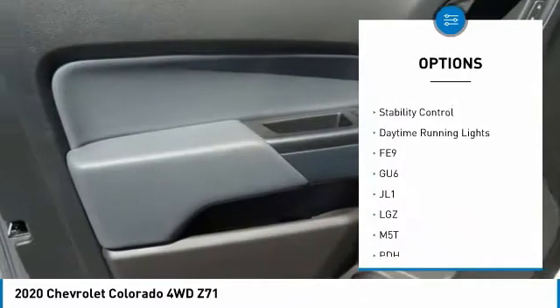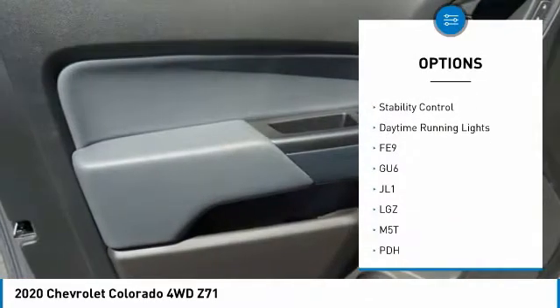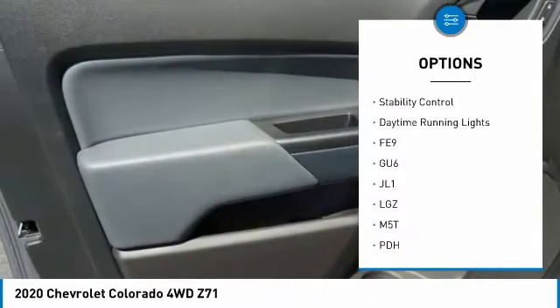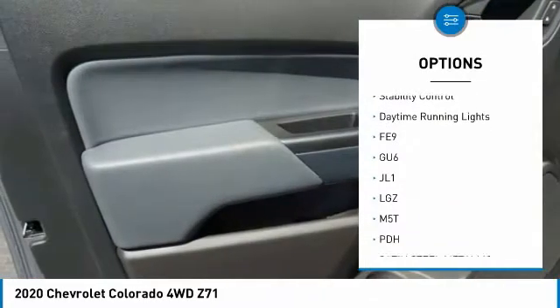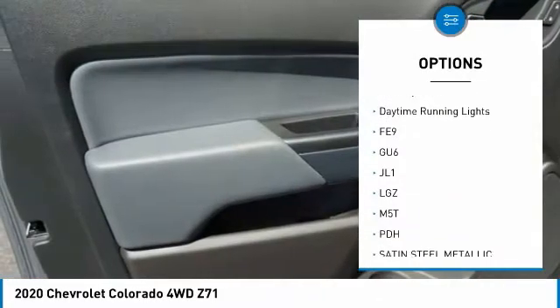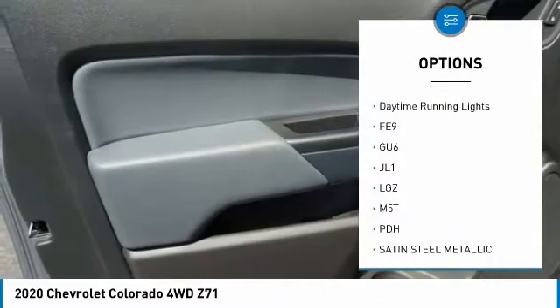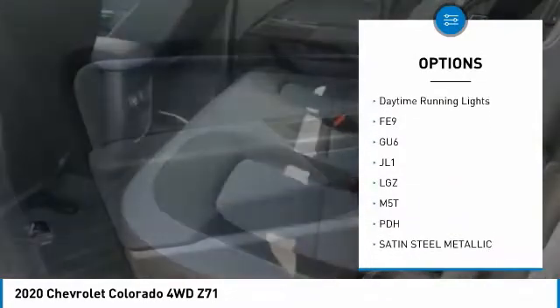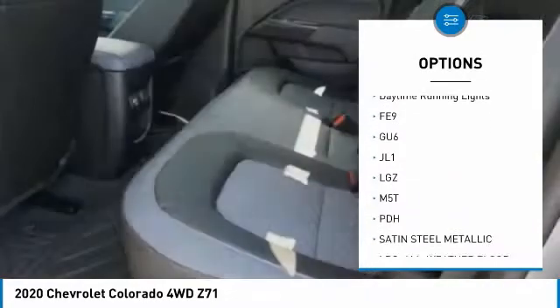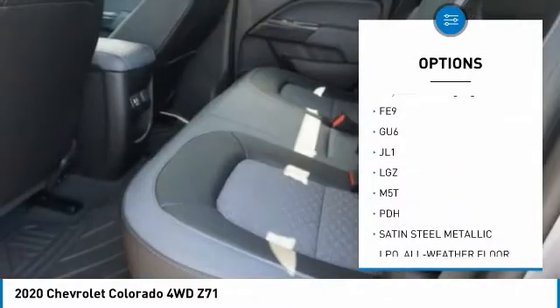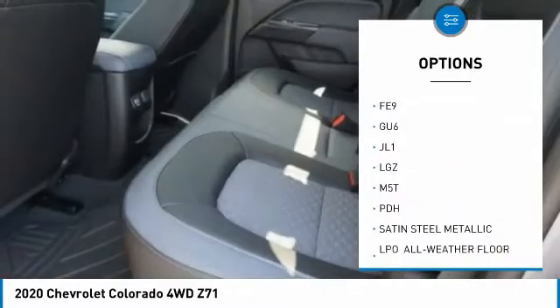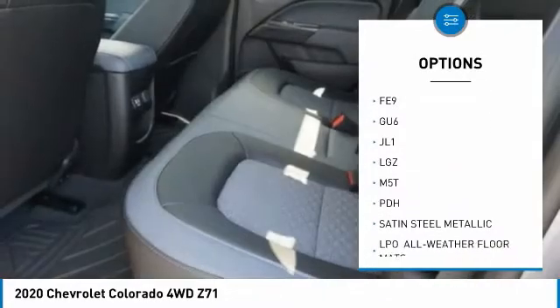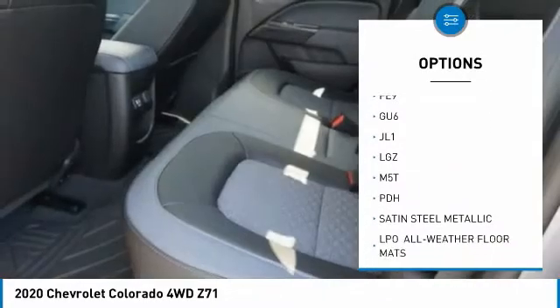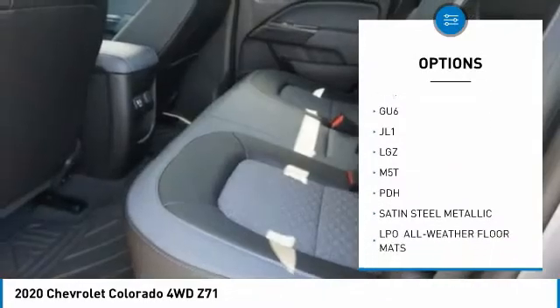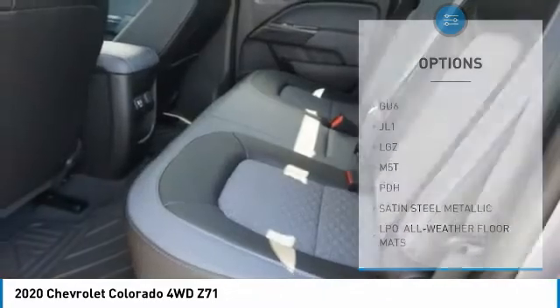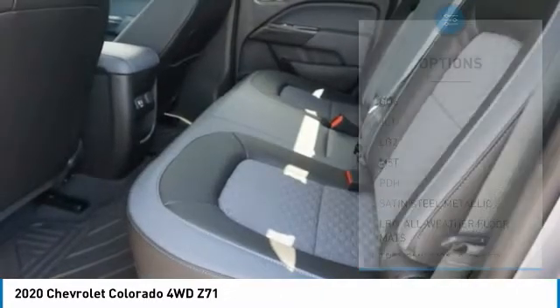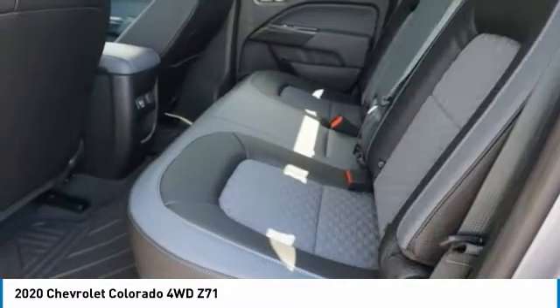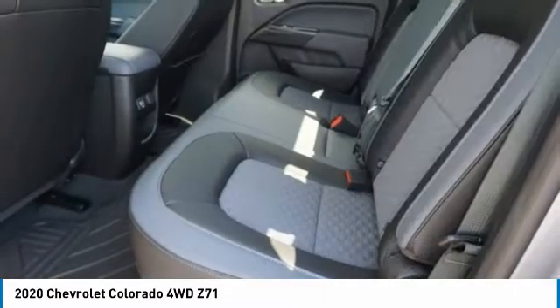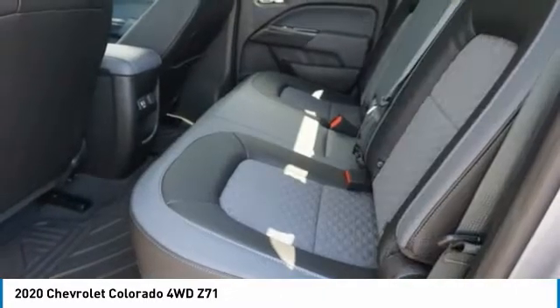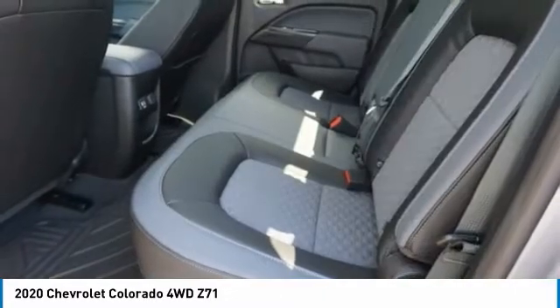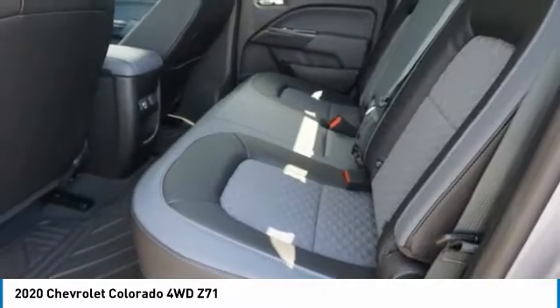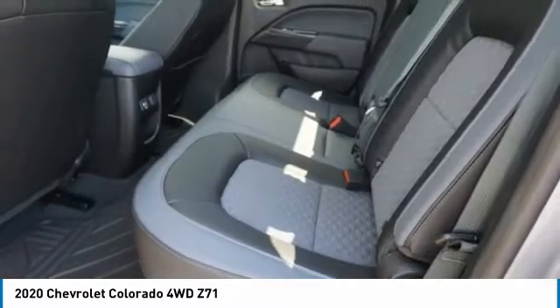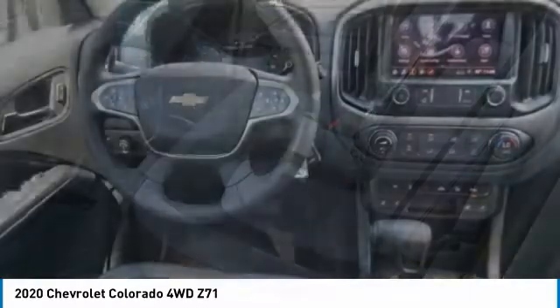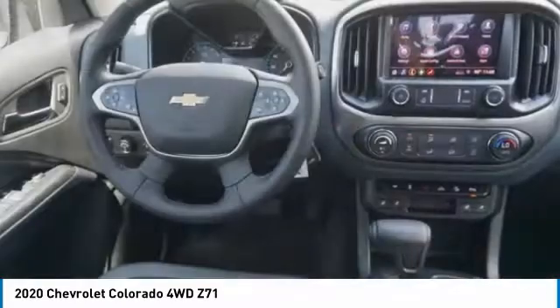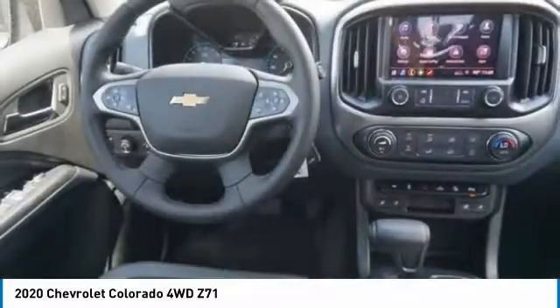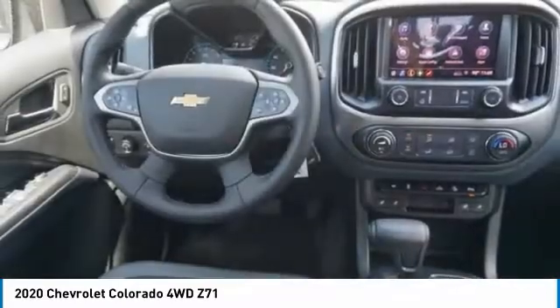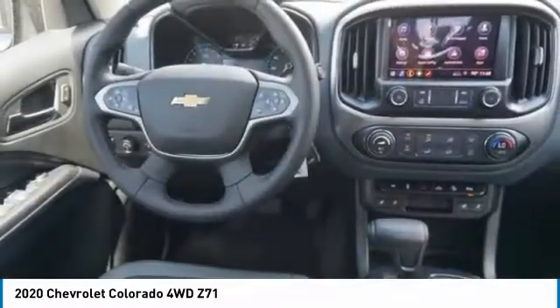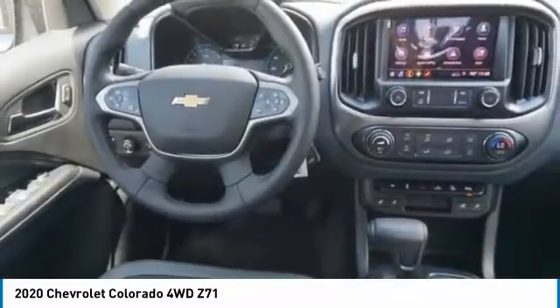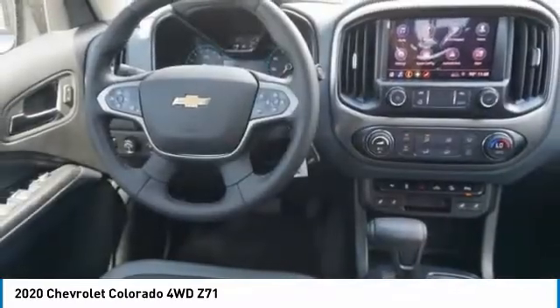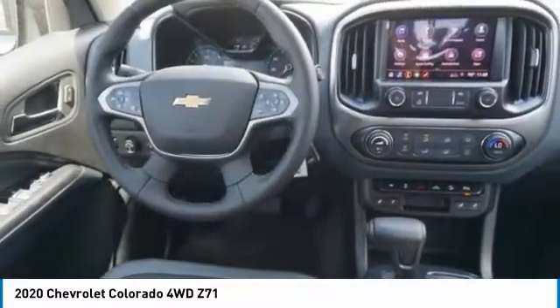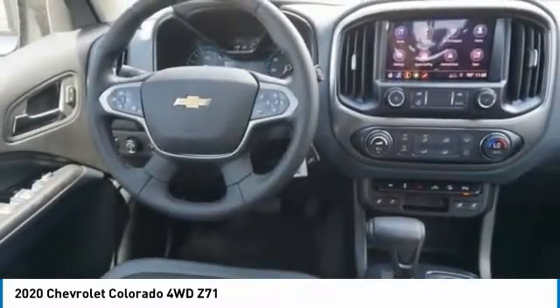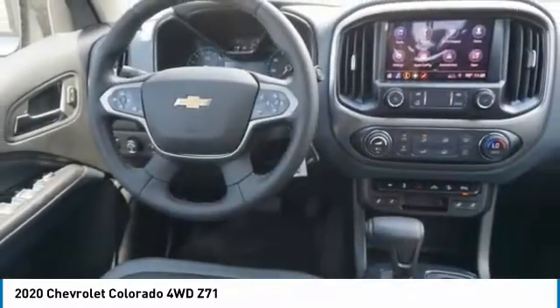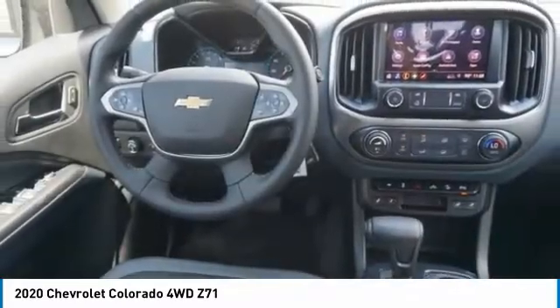Aluminum wheels, remote engine start, traction control, stability control, daytime running lights.